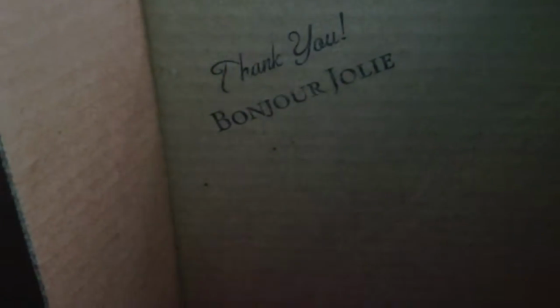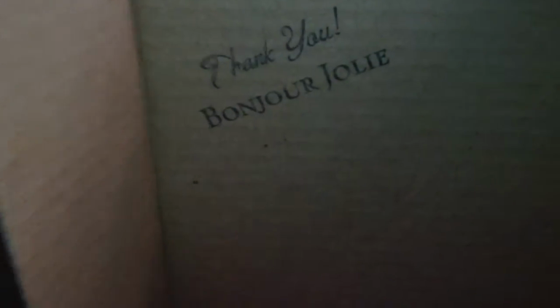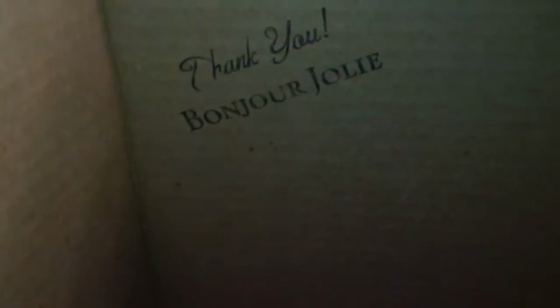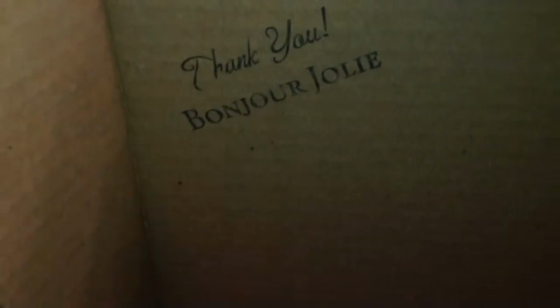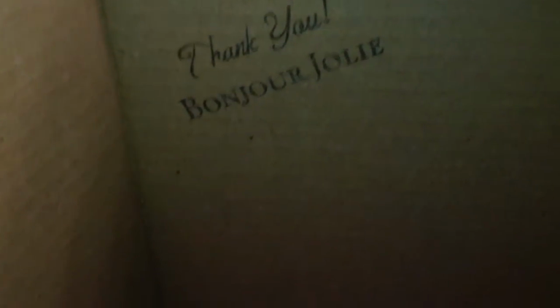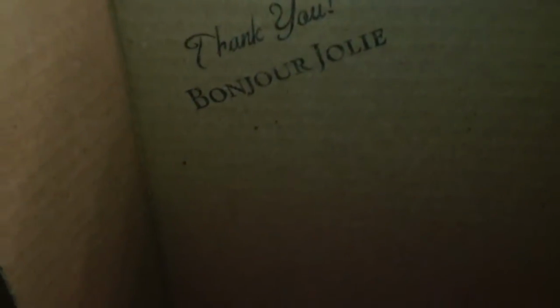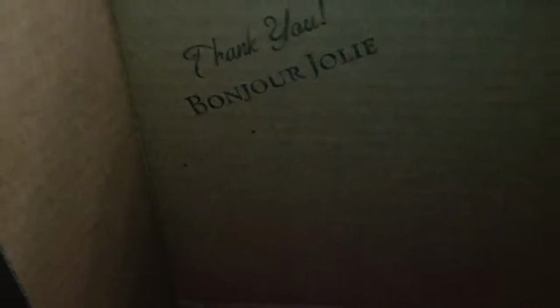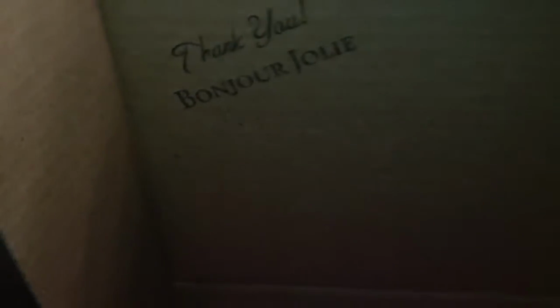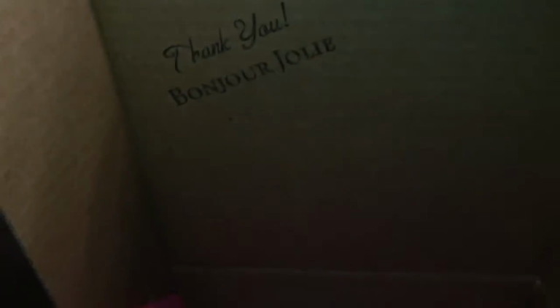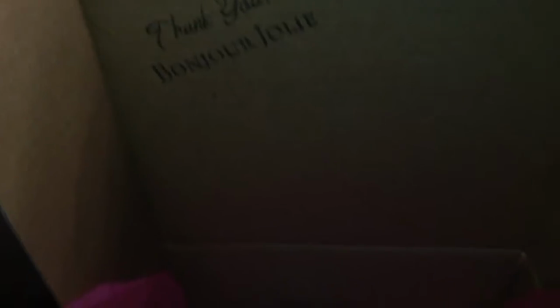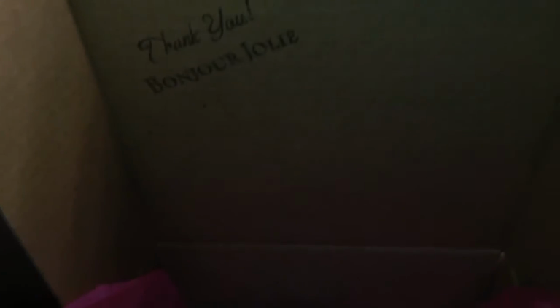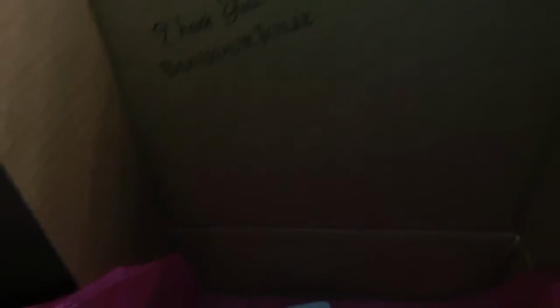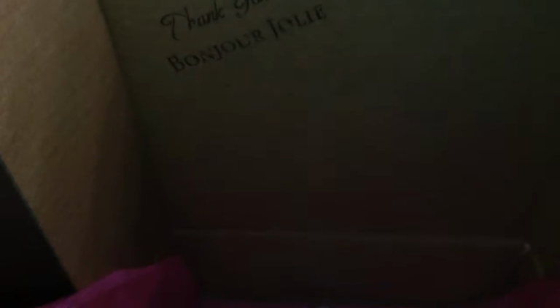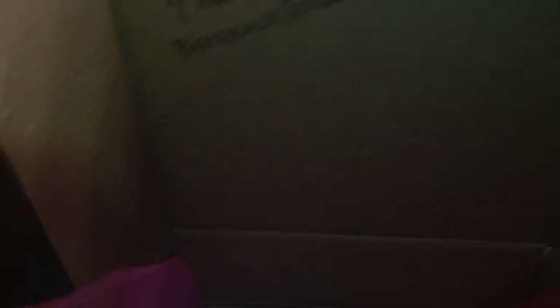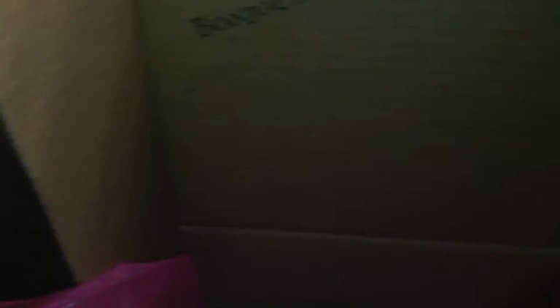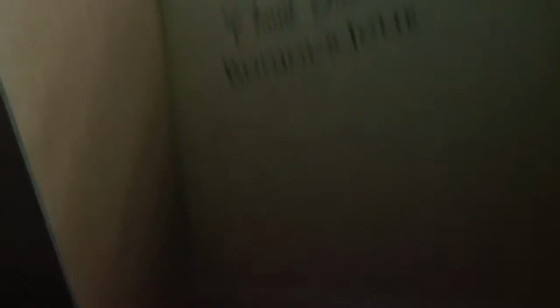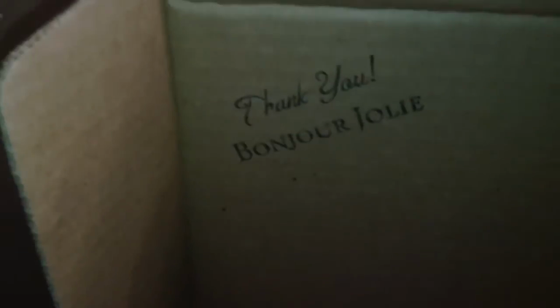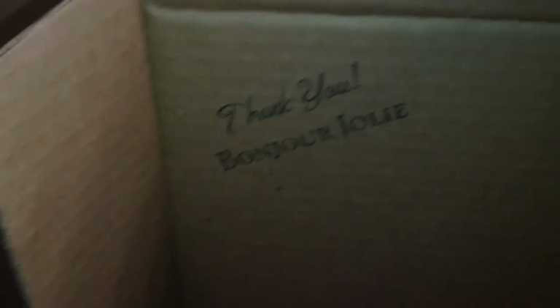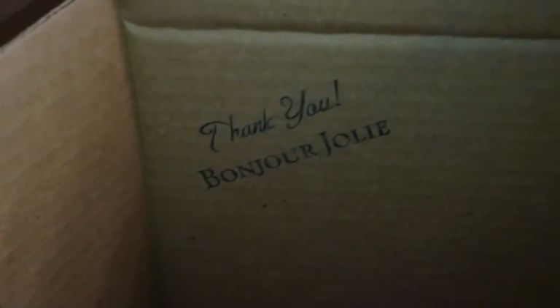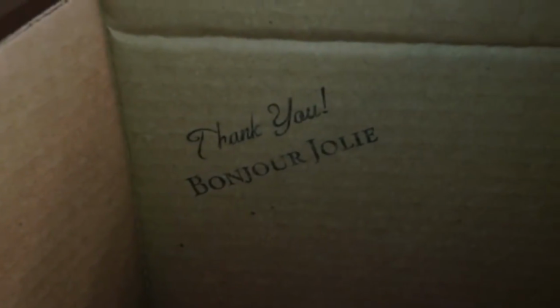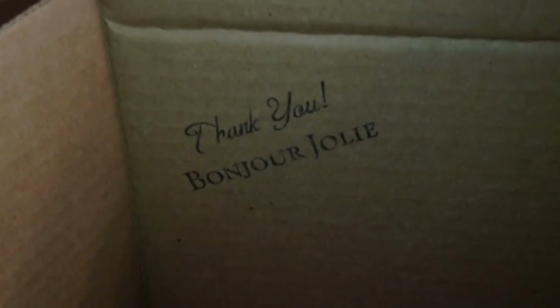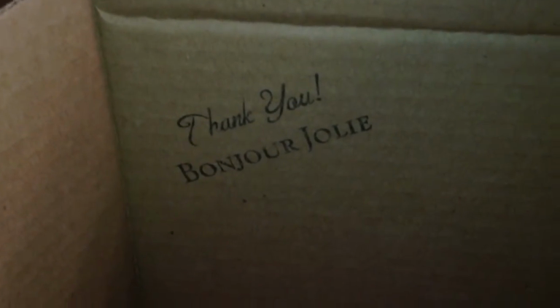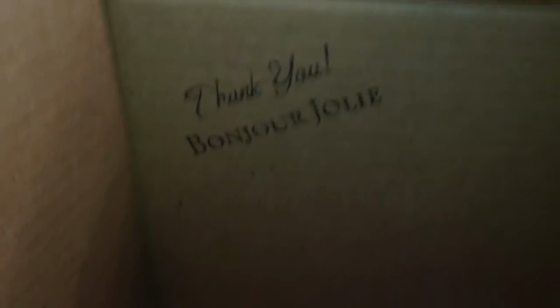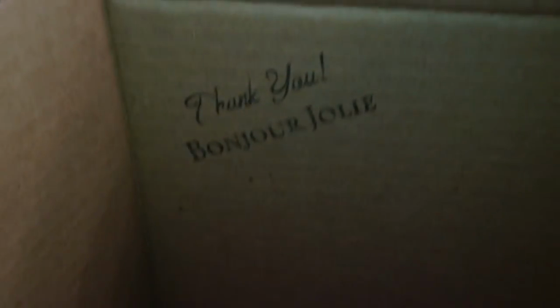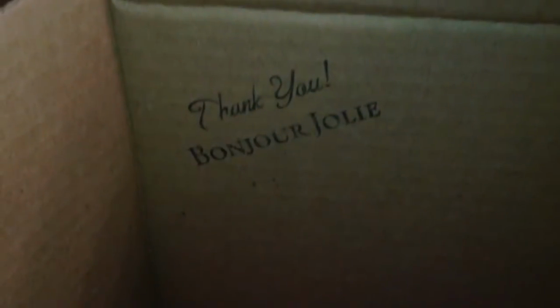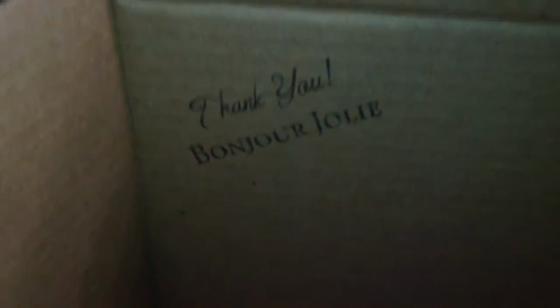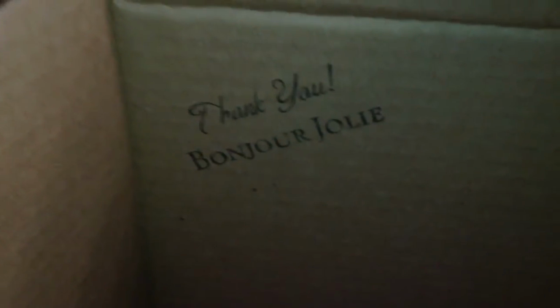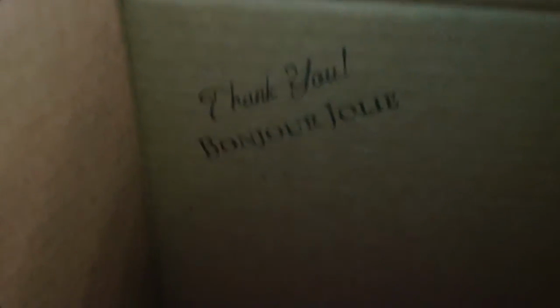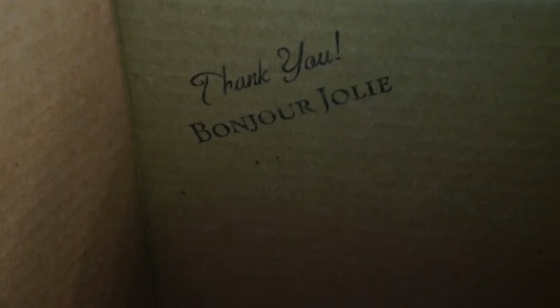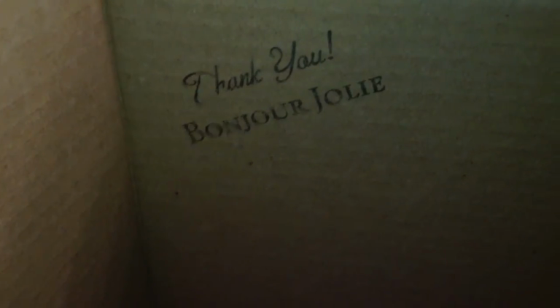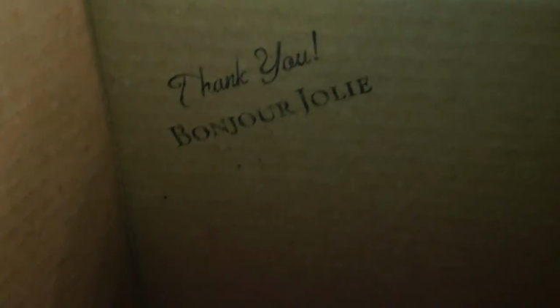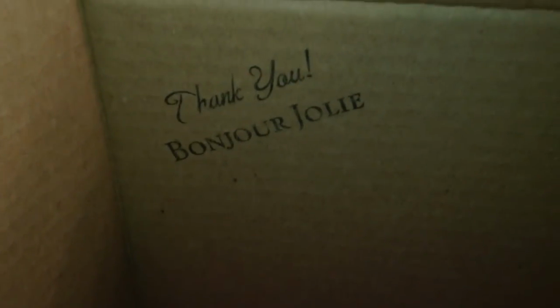Thank you guys for watching and I'll see you in the next video. Bye bye!